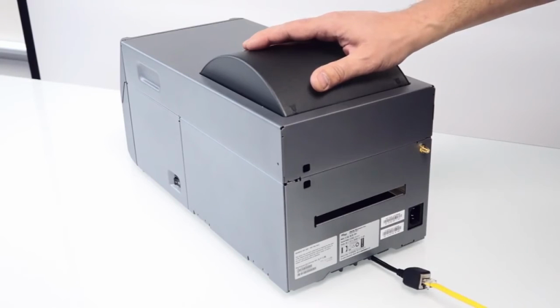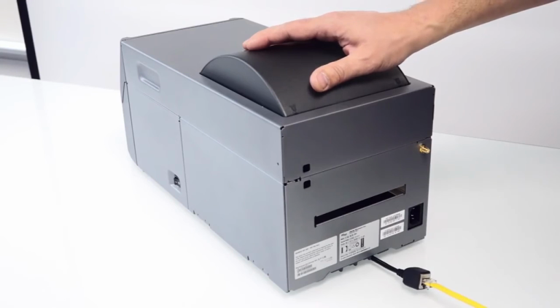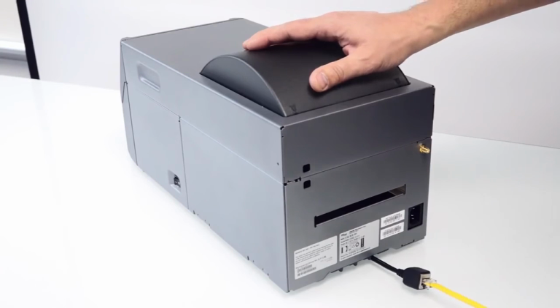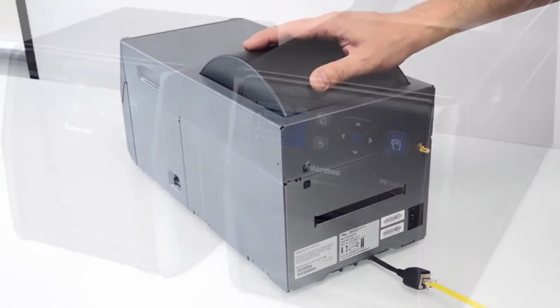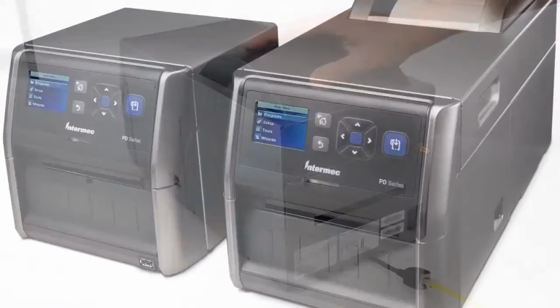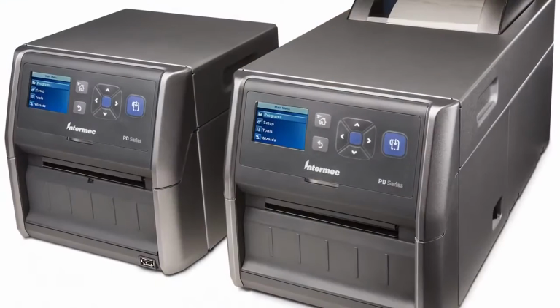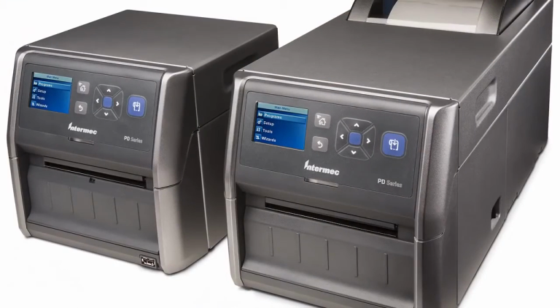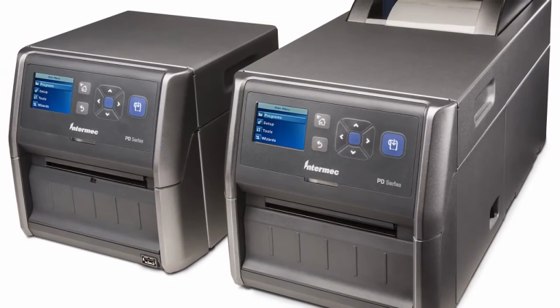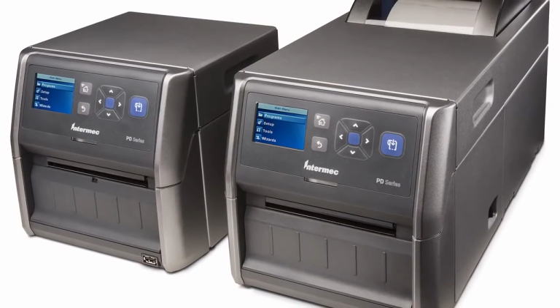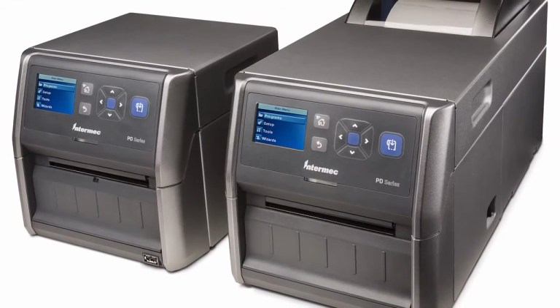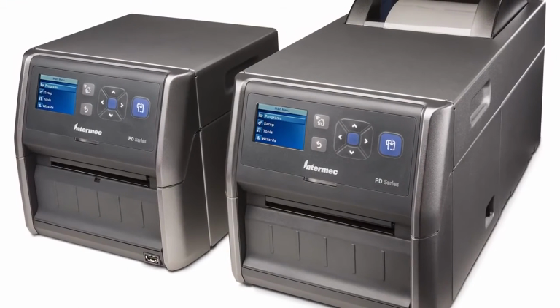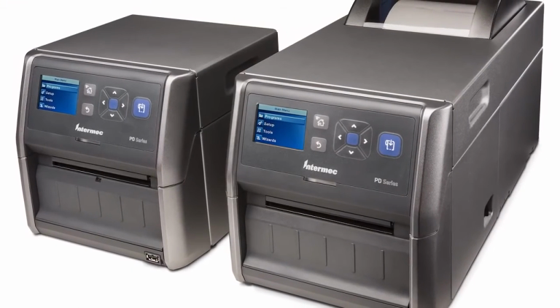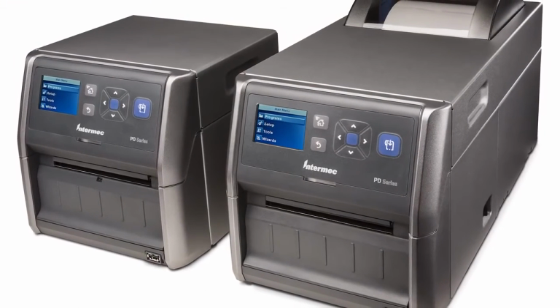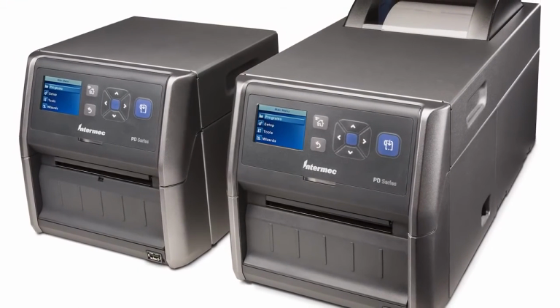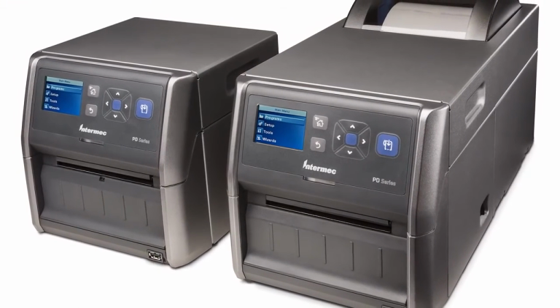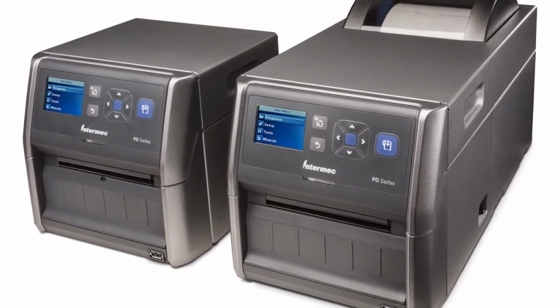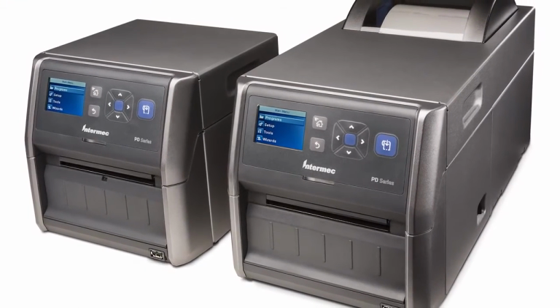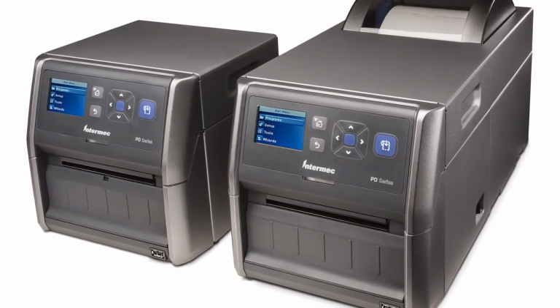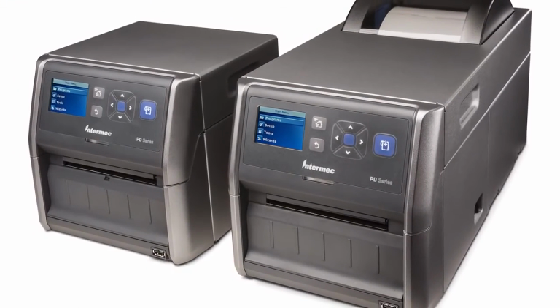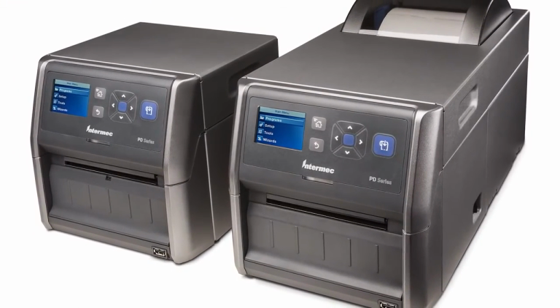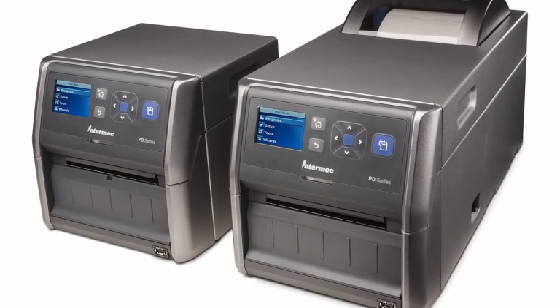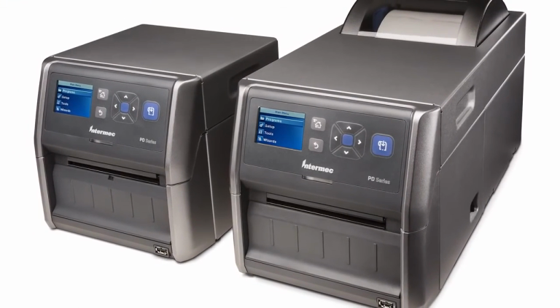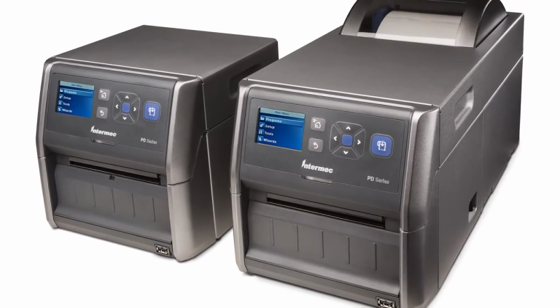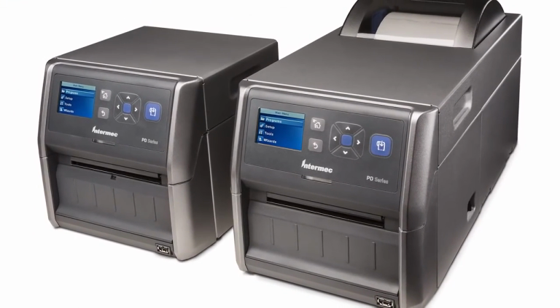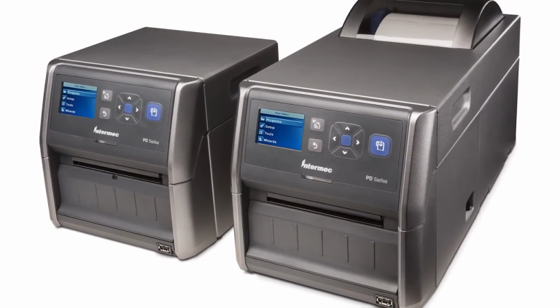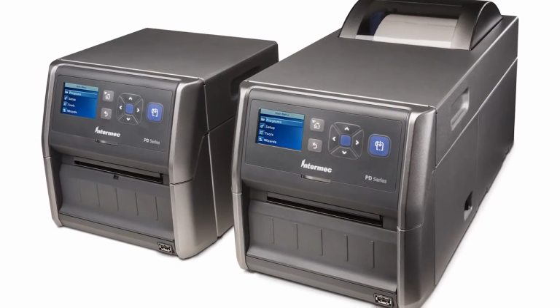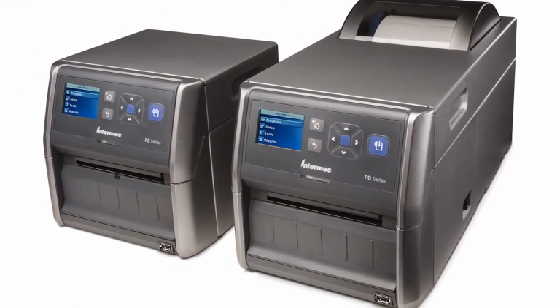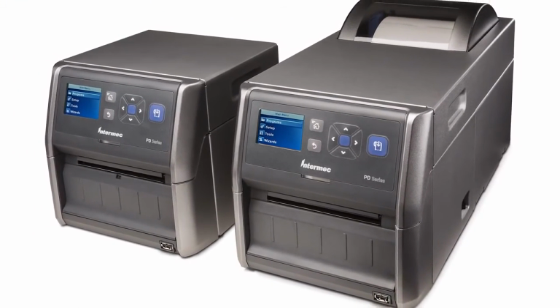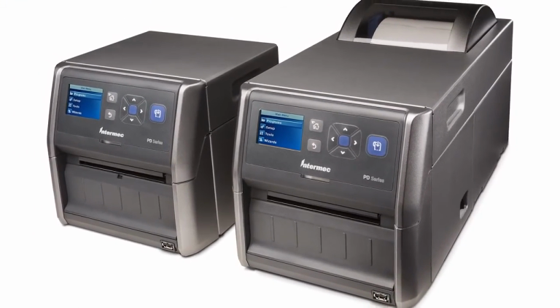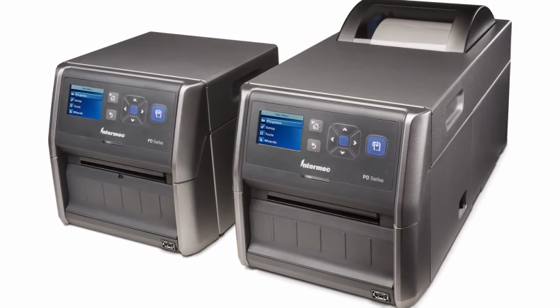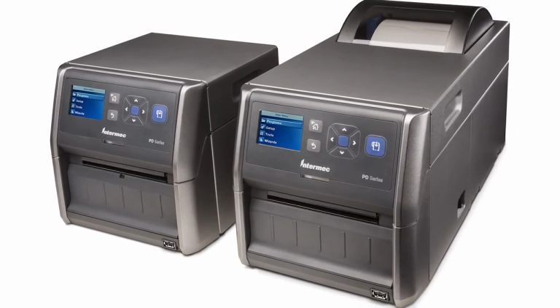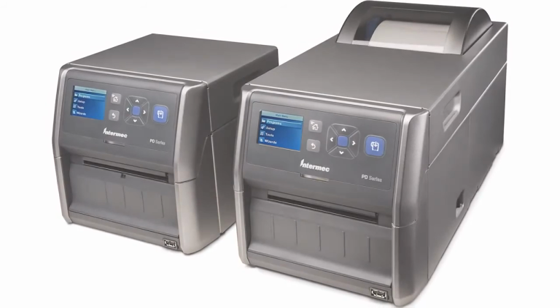Reliability, flexibility, security — that's what the PD43 is all about.